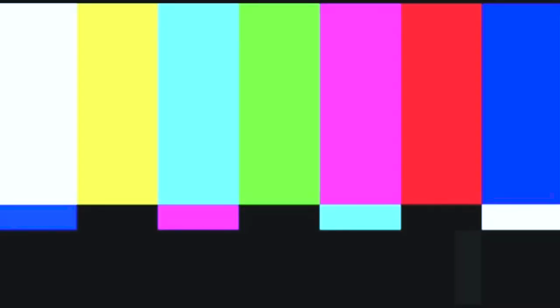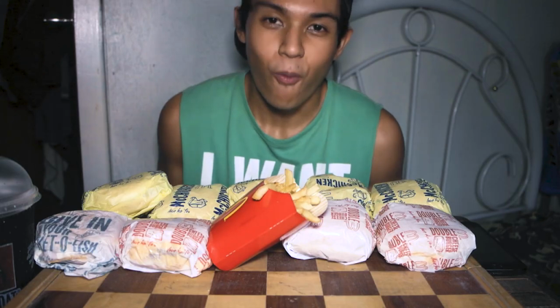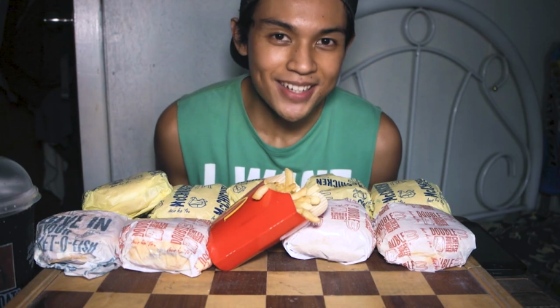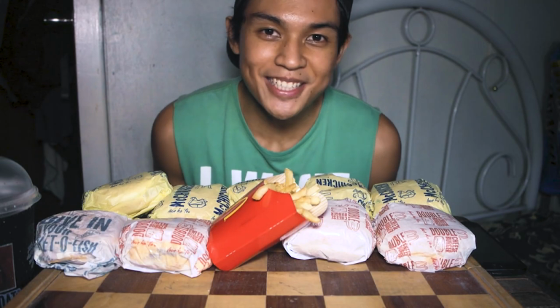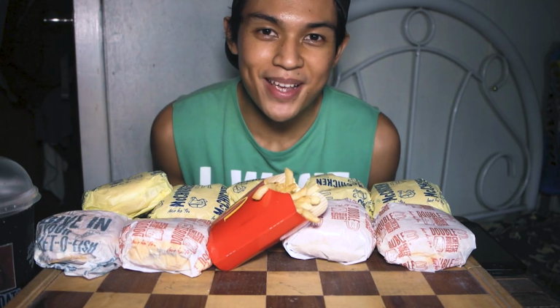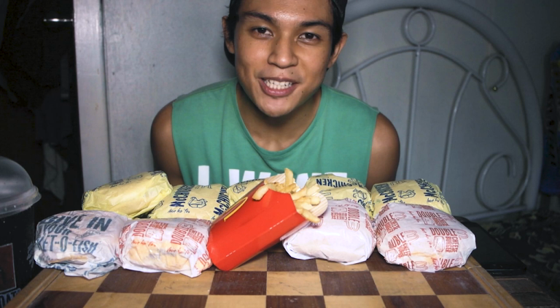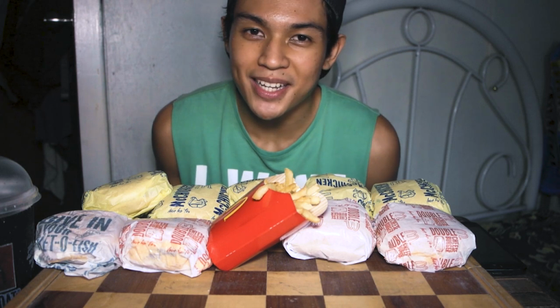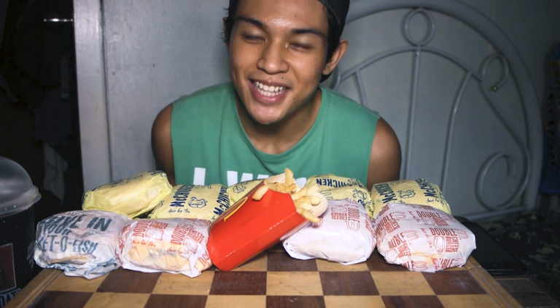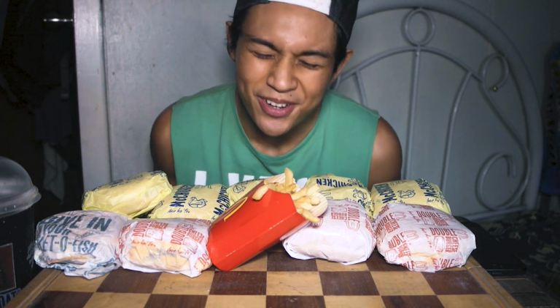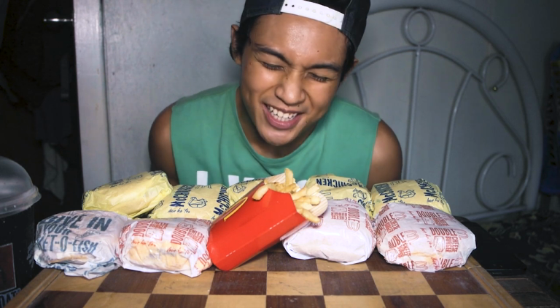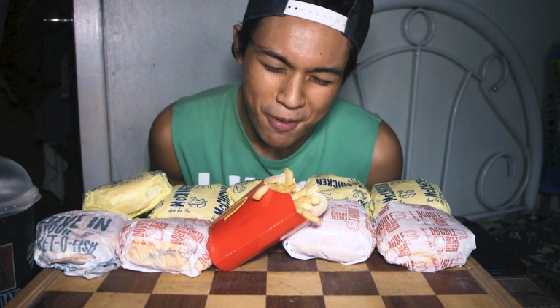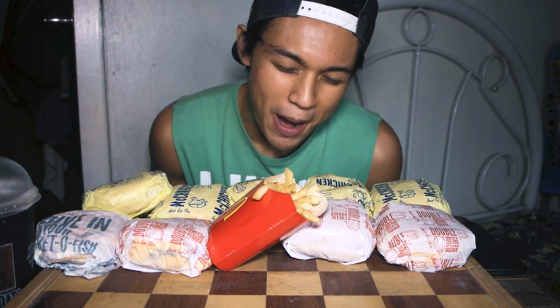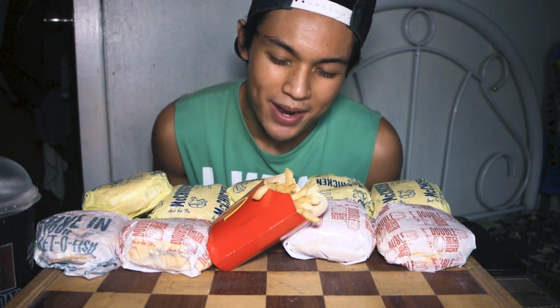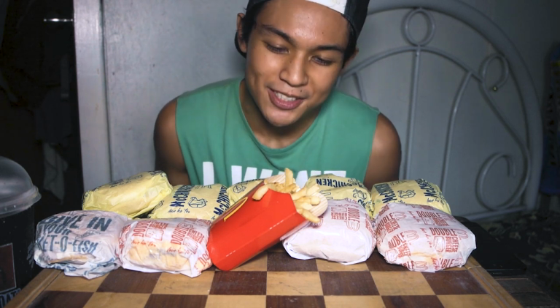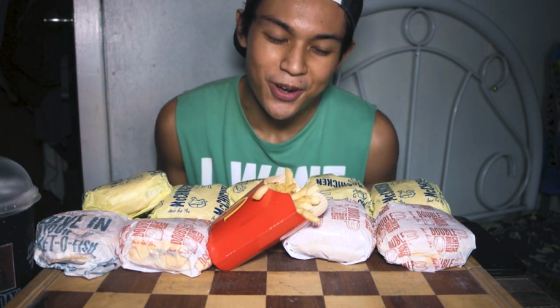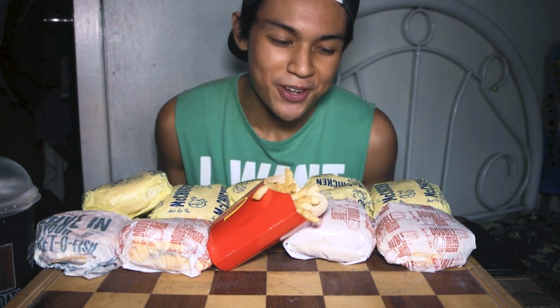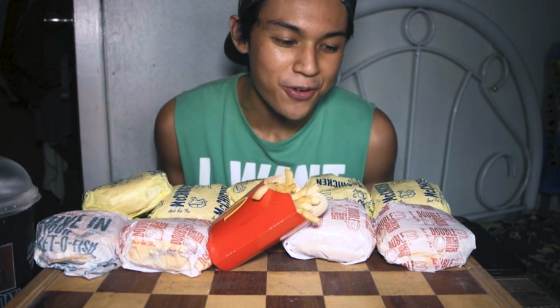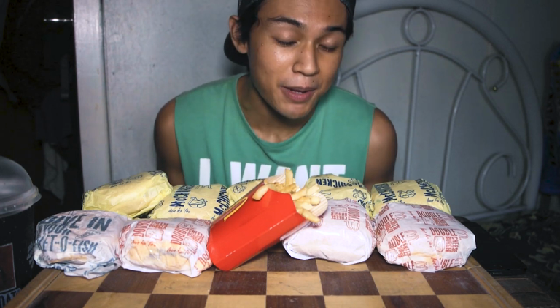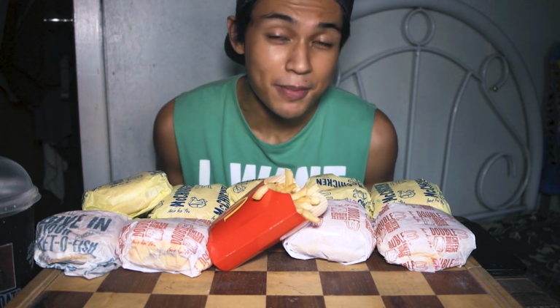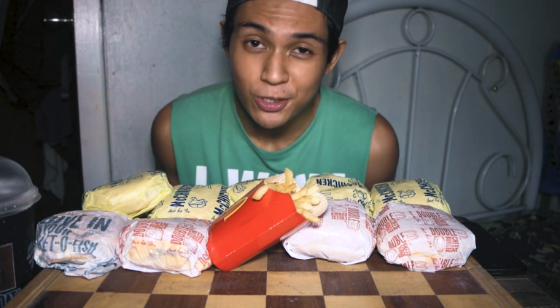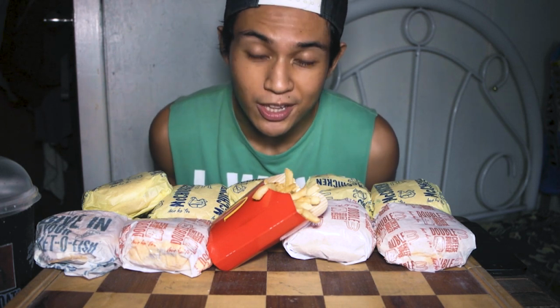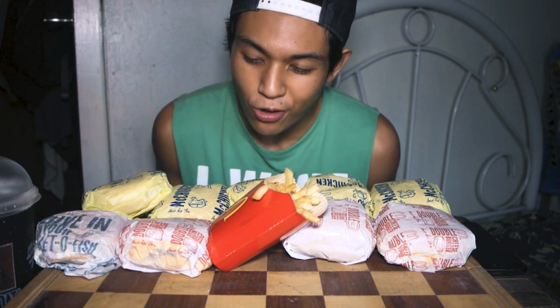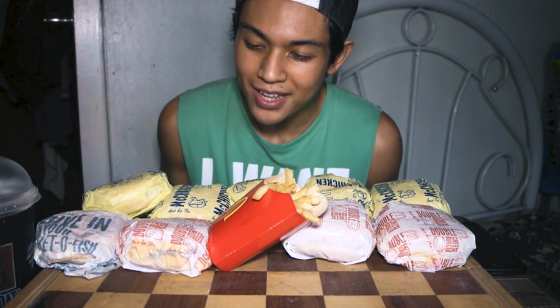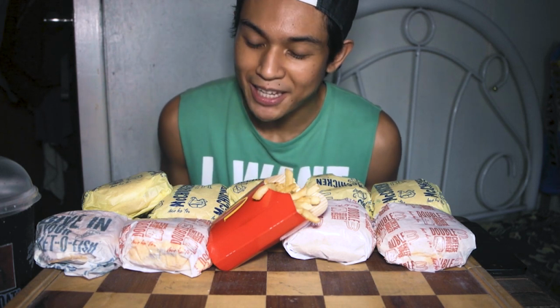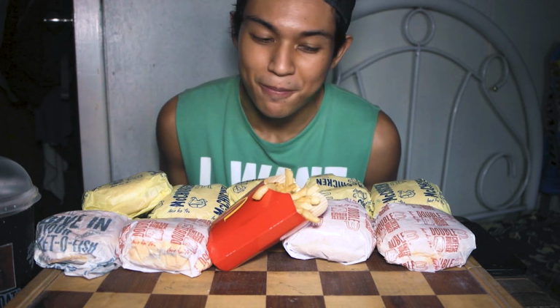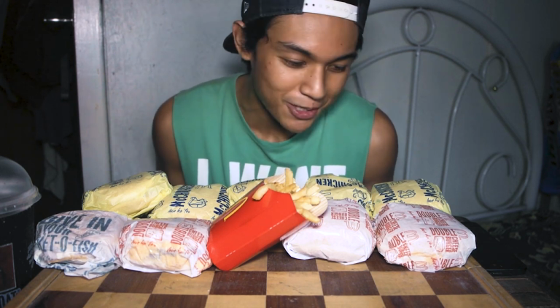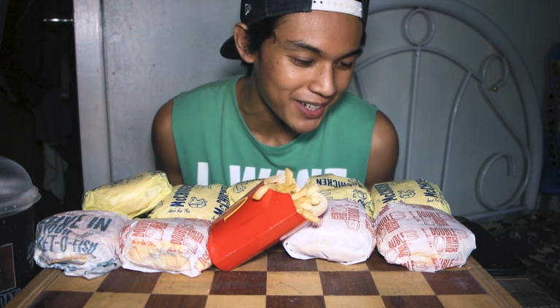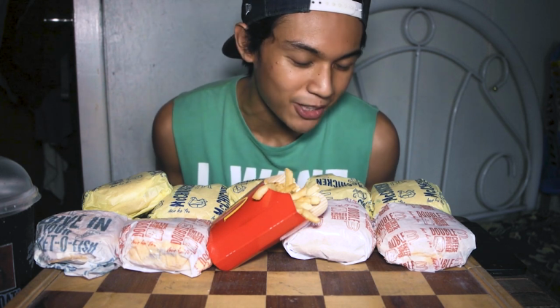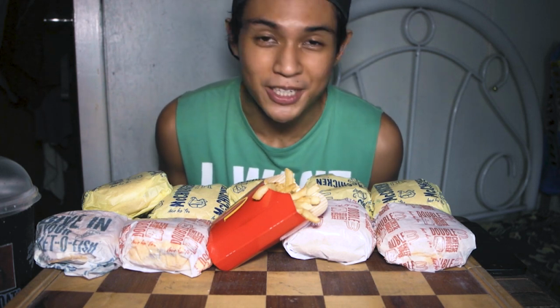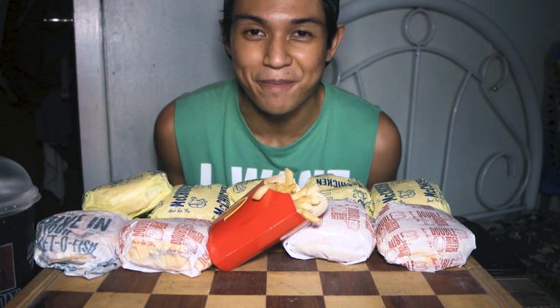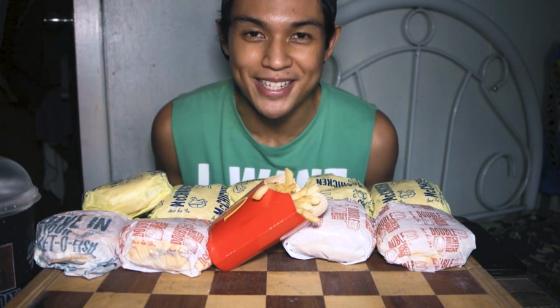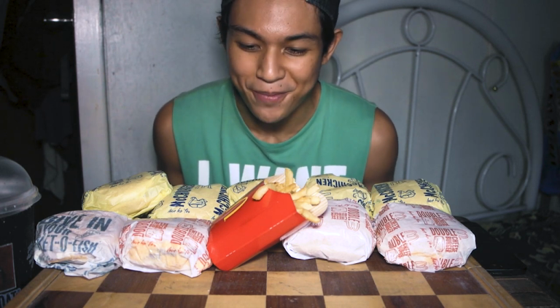What is up guys! It's been a long time since I did a mukbang, so I know you guys miss this and I miss it too, of course.